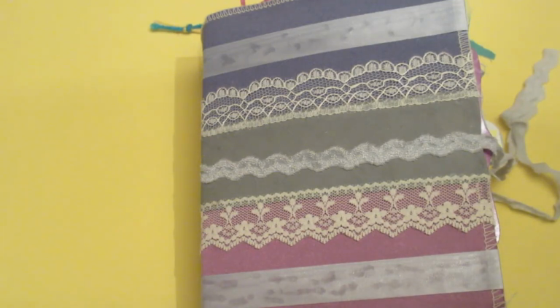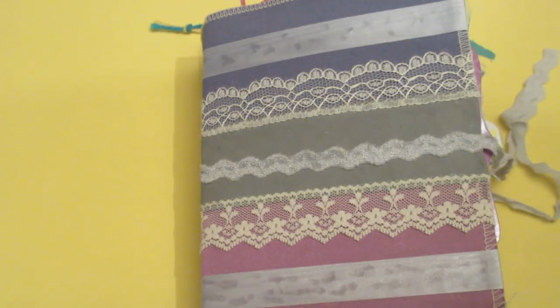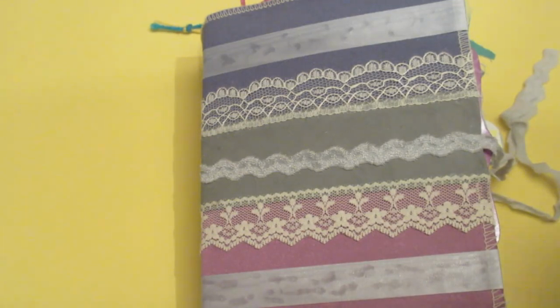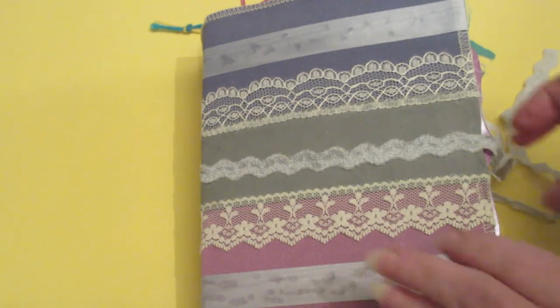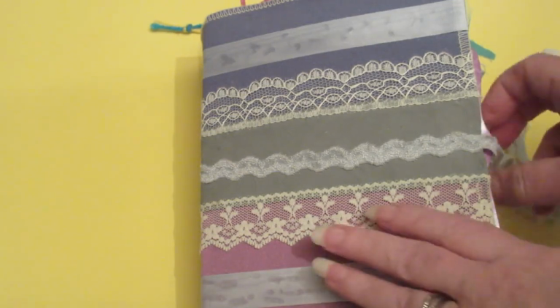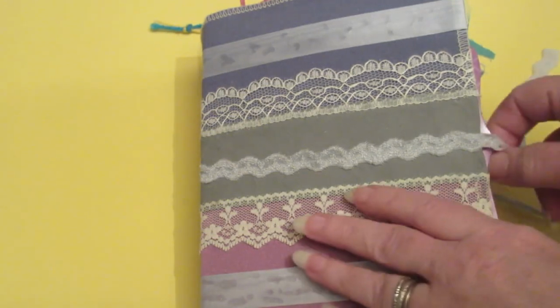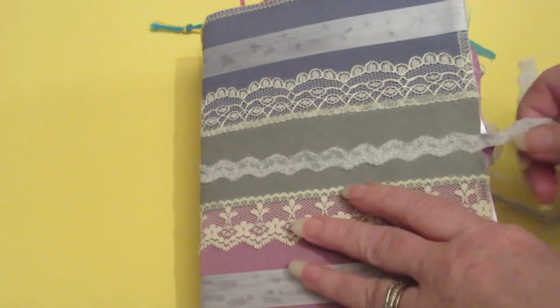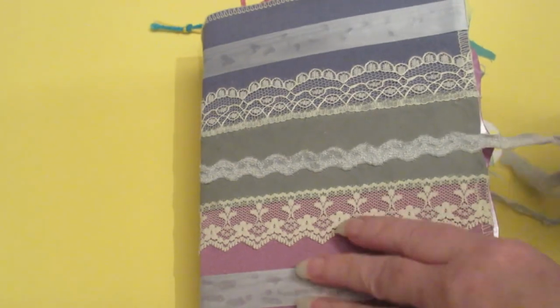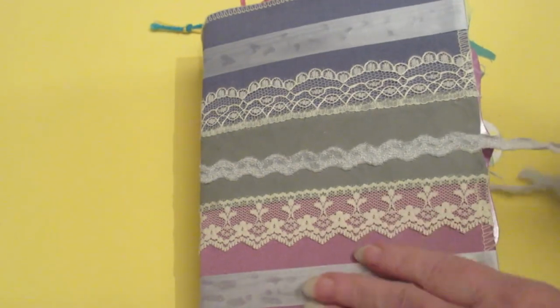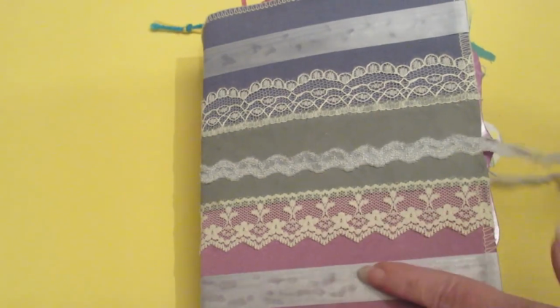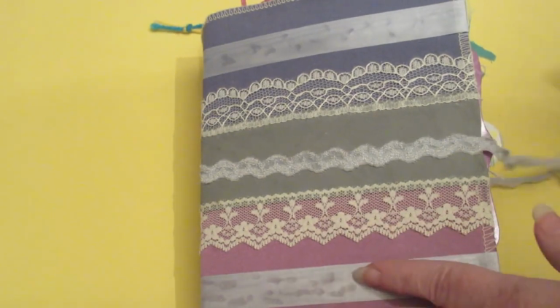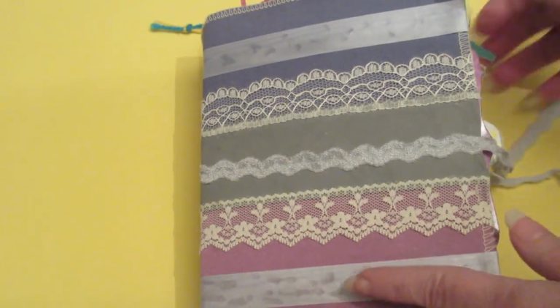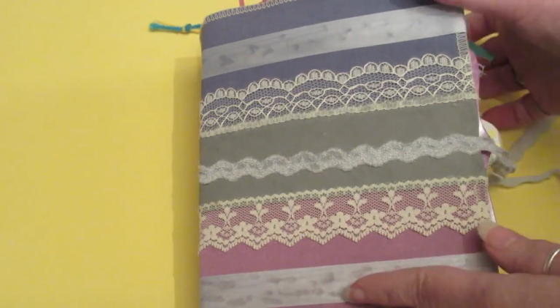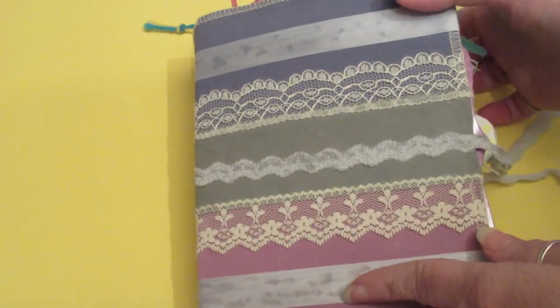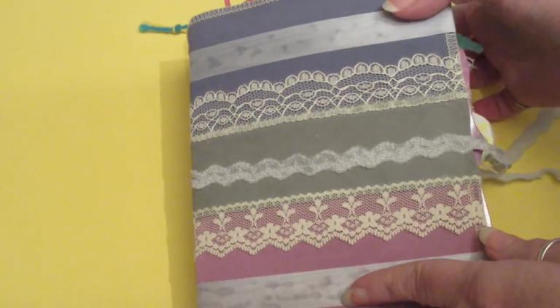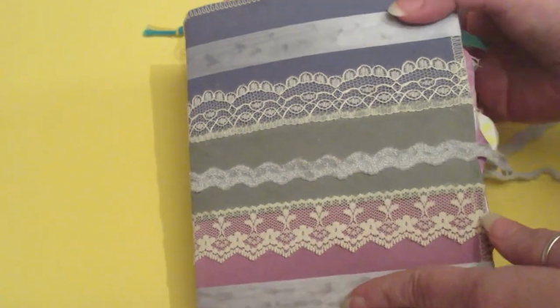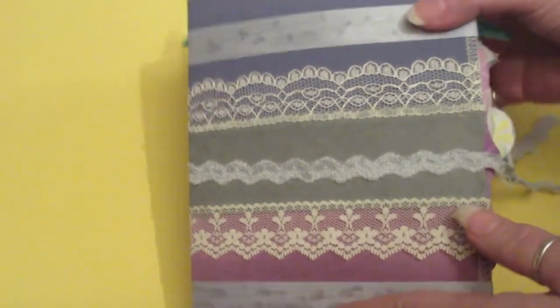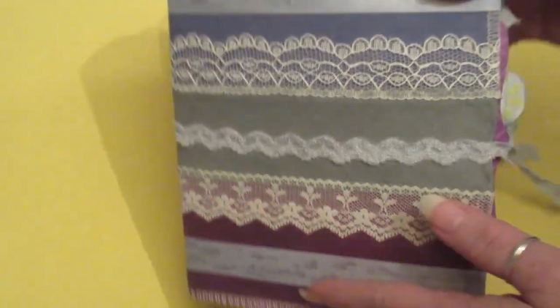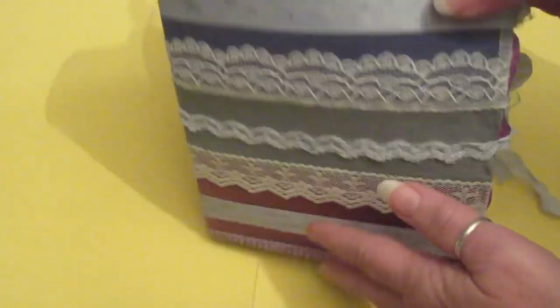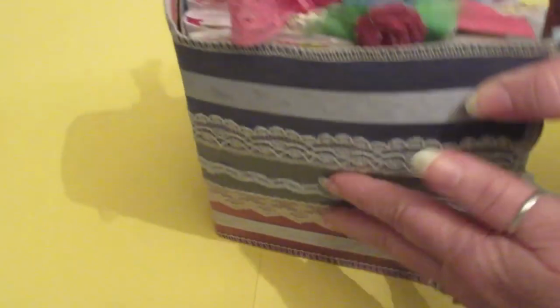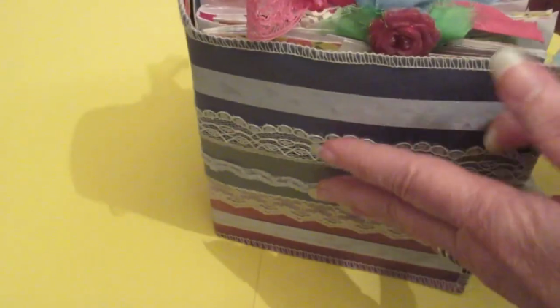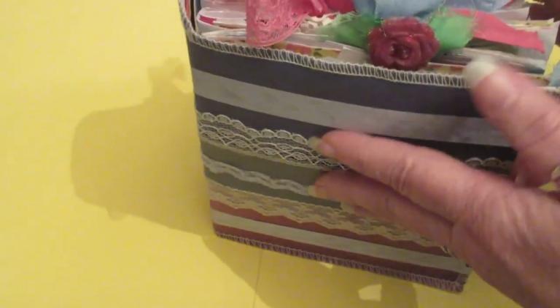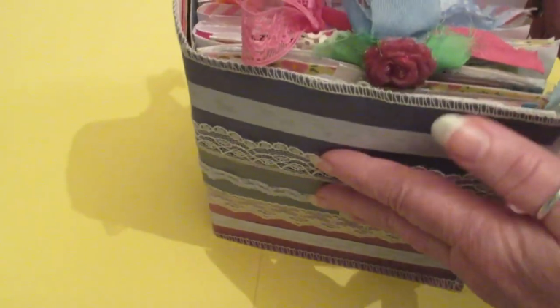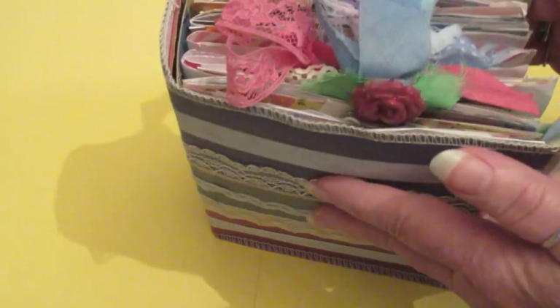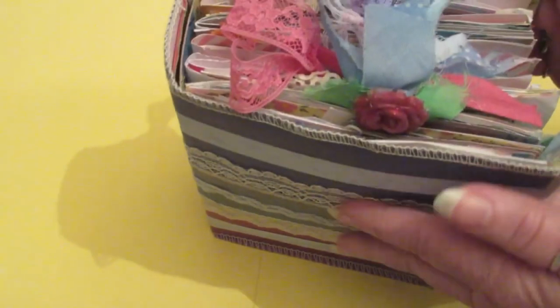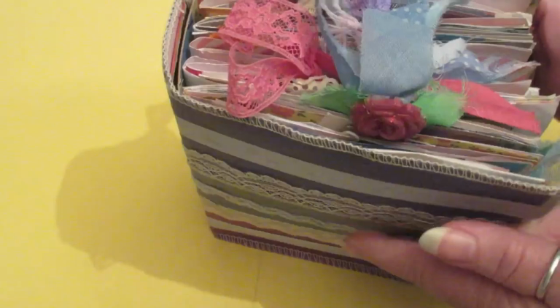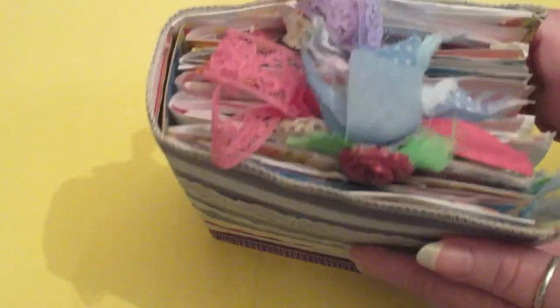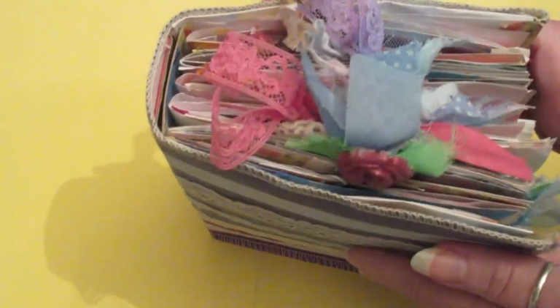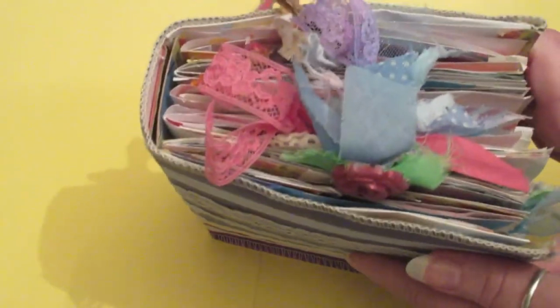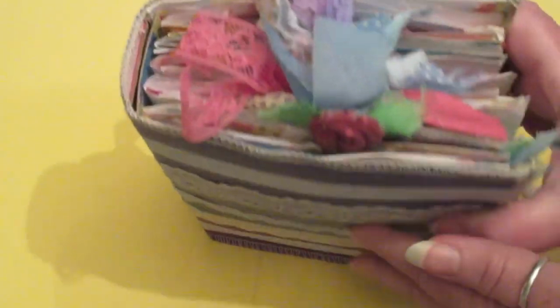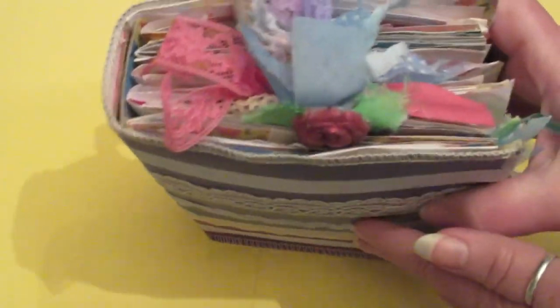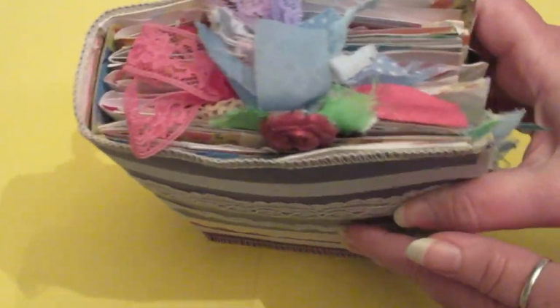Hello again. This is Mamanita. I wanted to show you one of my rather chunky junk journals.